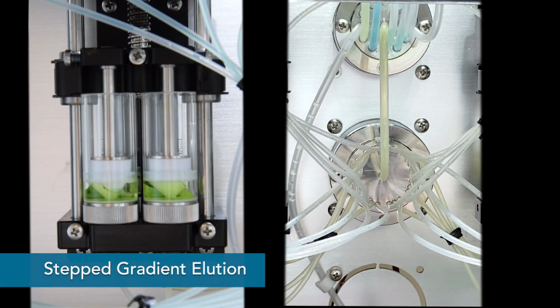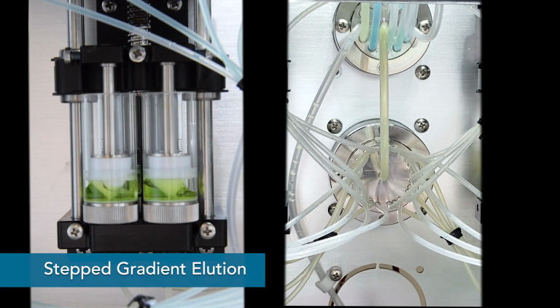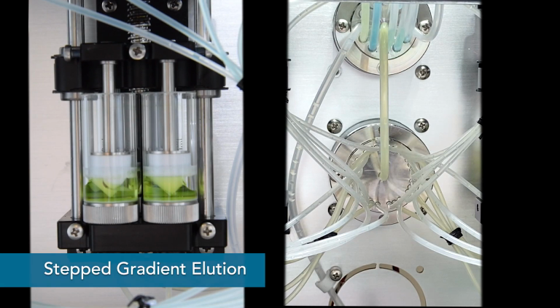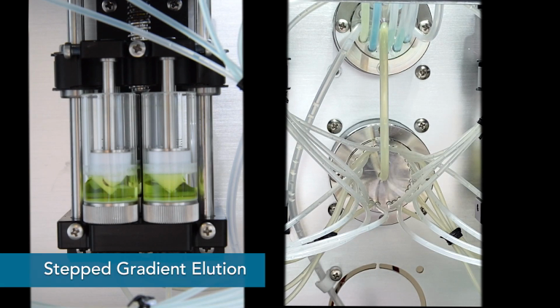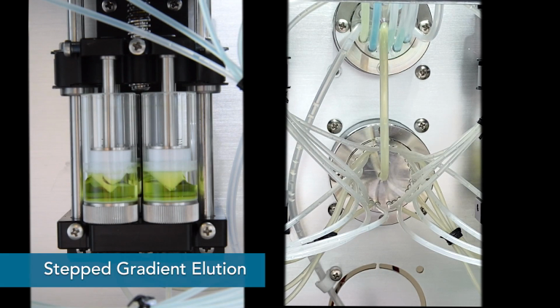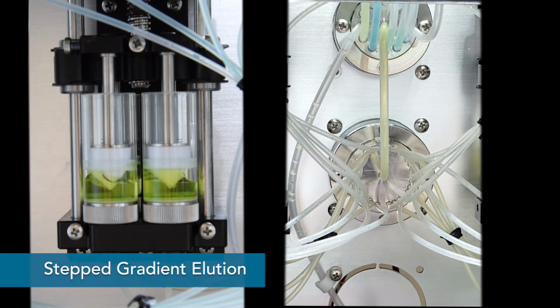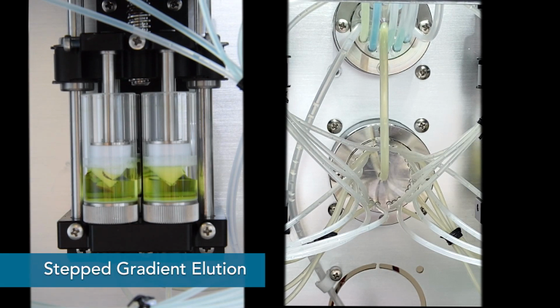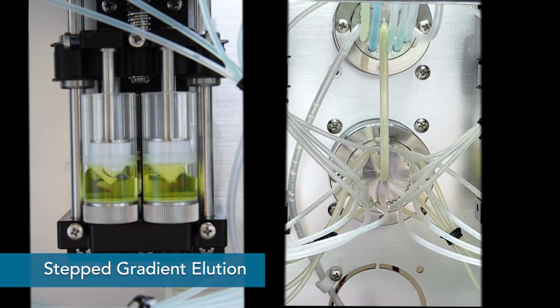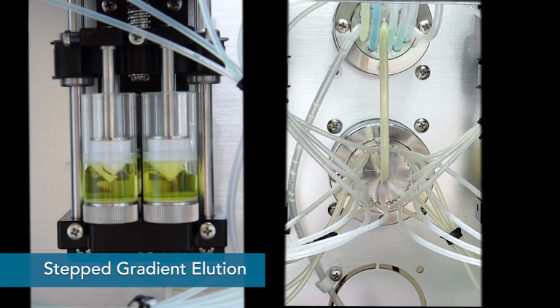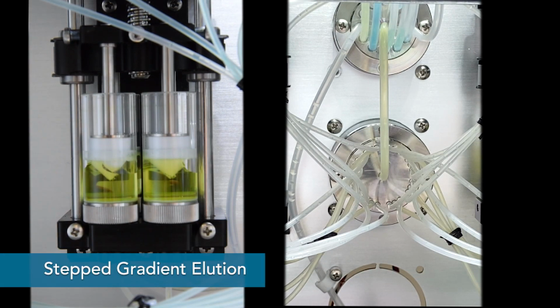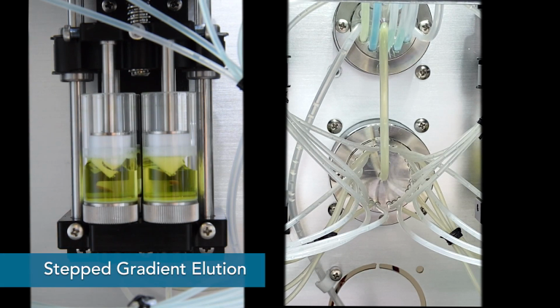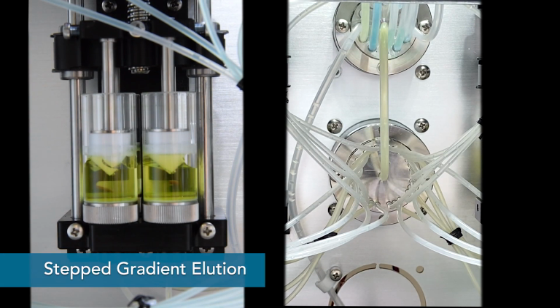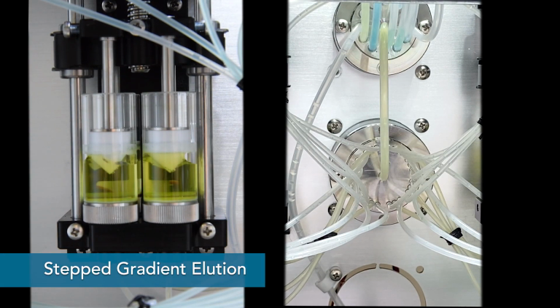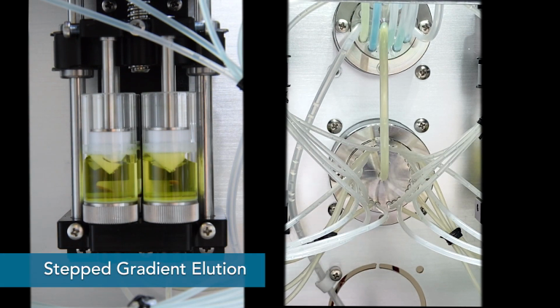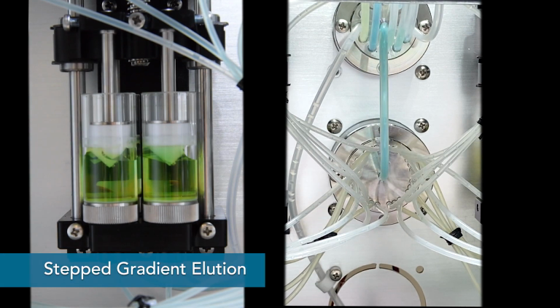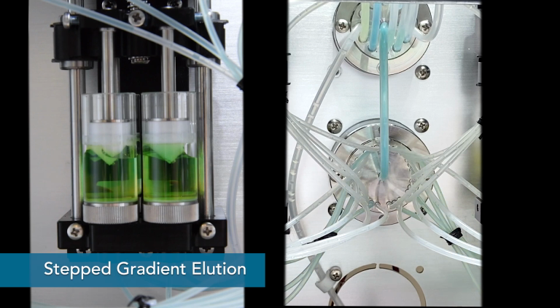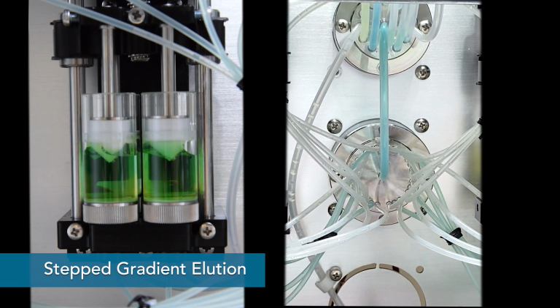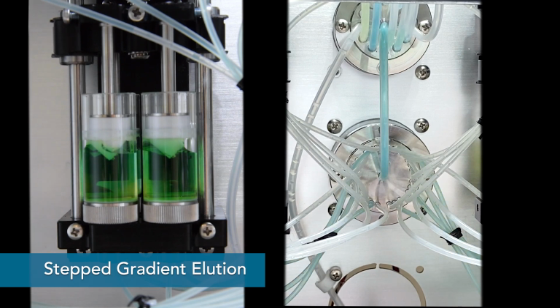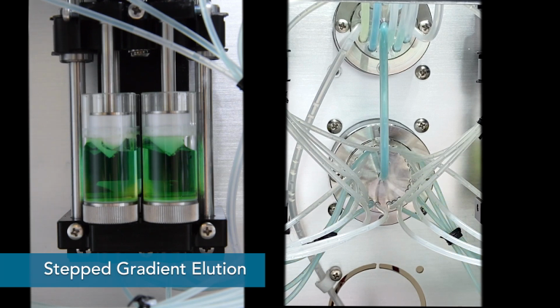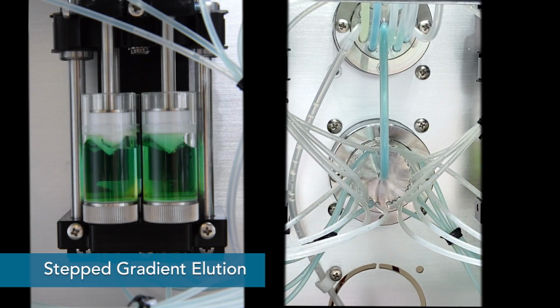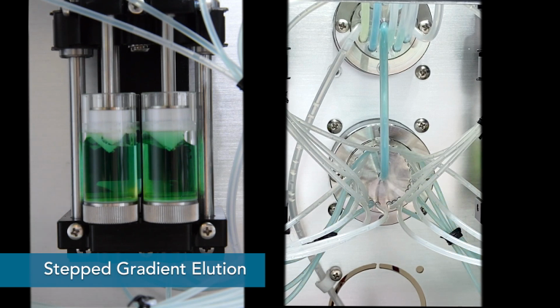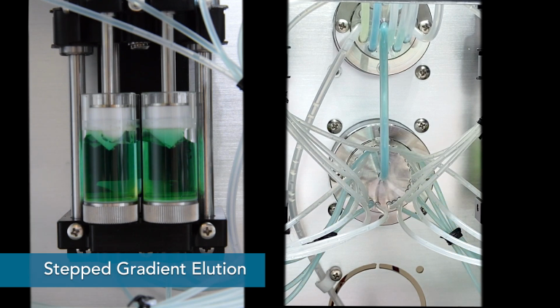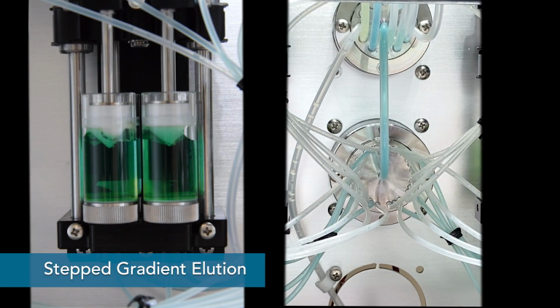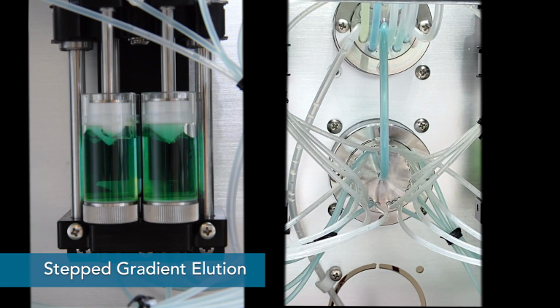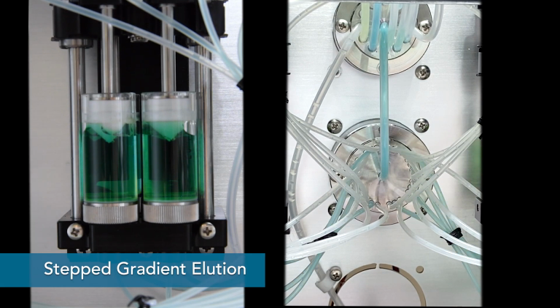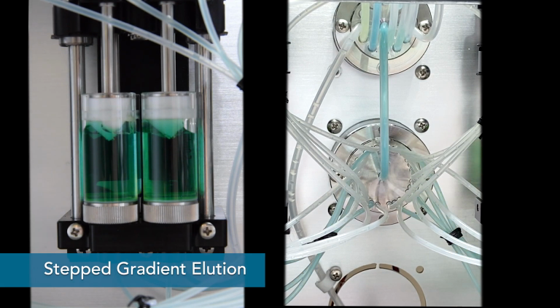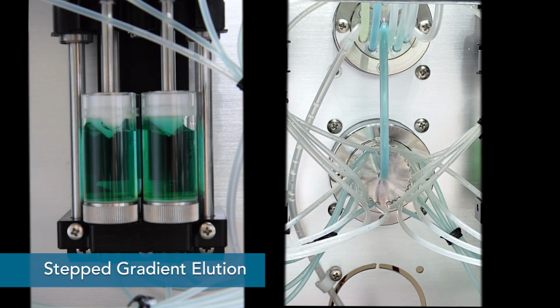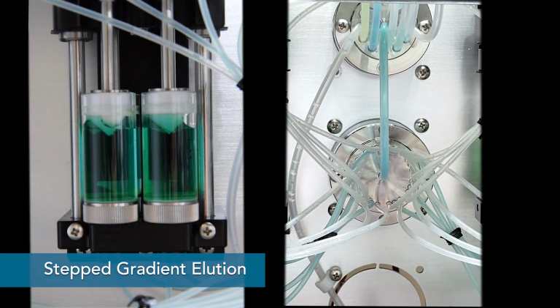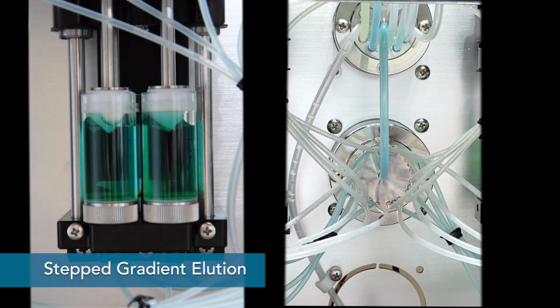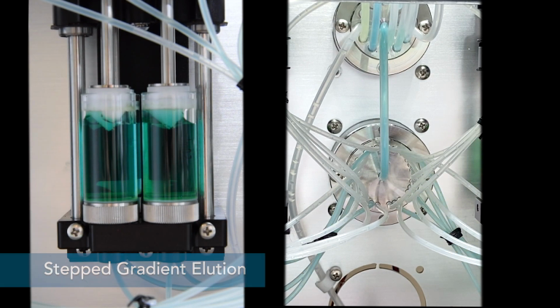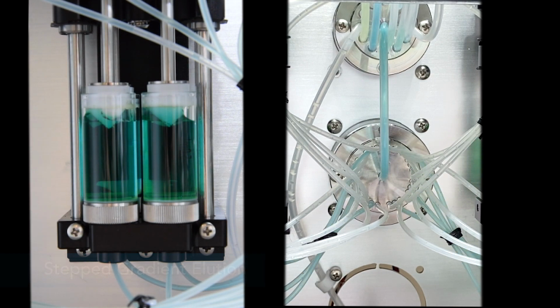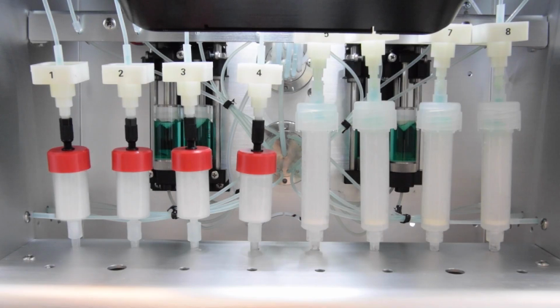If more than 9 buffers are required, step gradient elution can be performed by mixing 2 buffers.